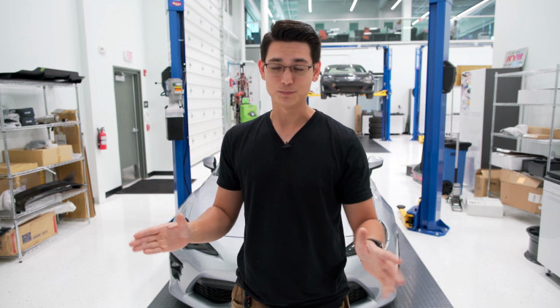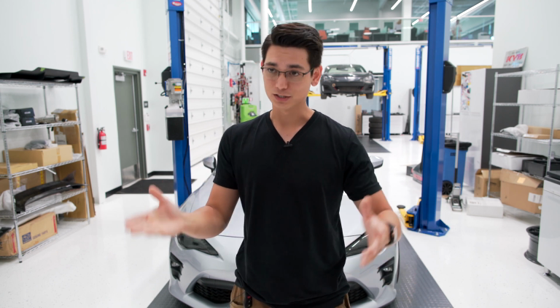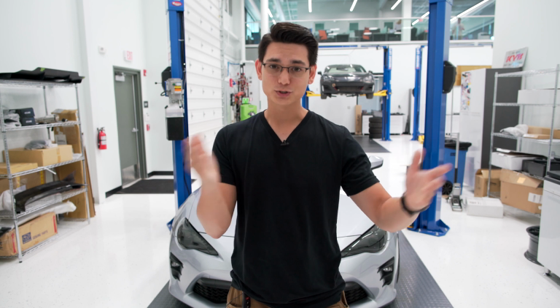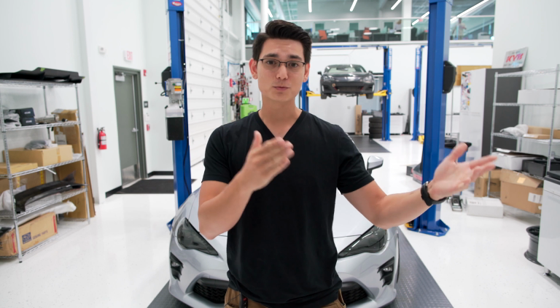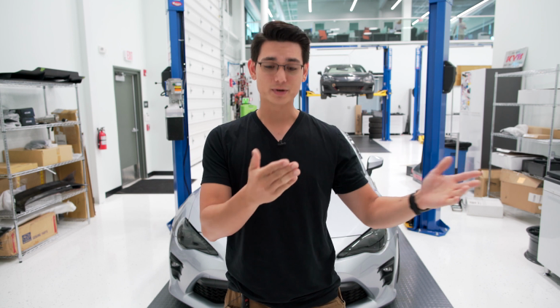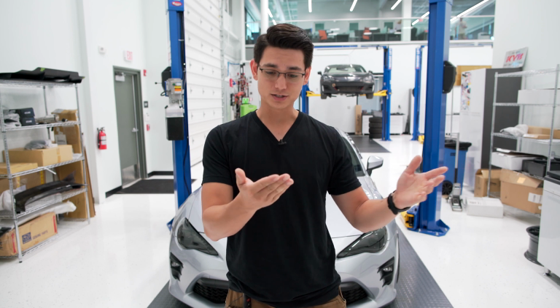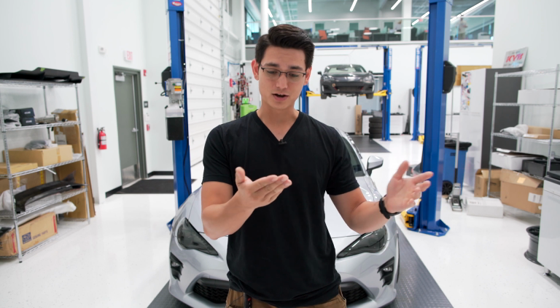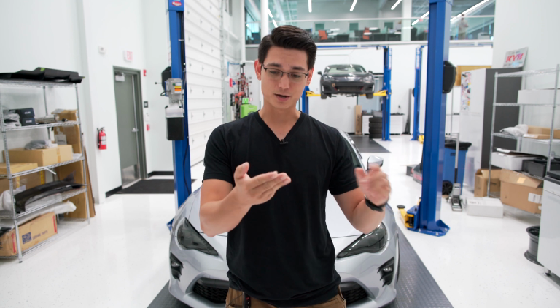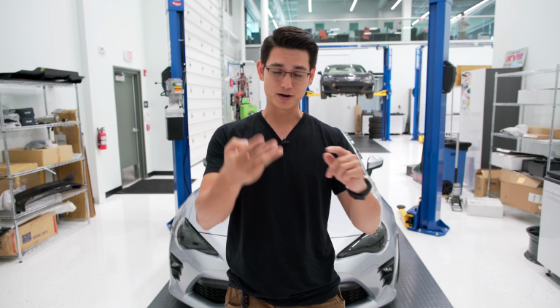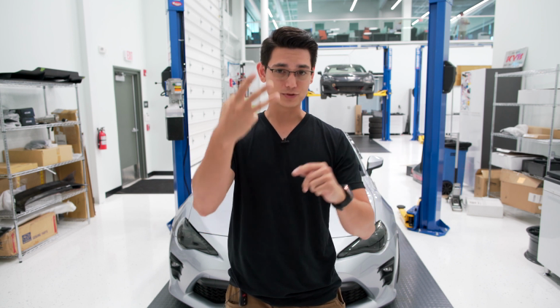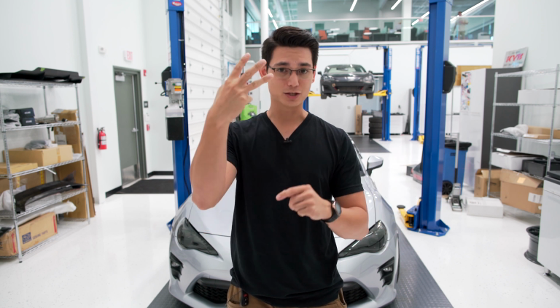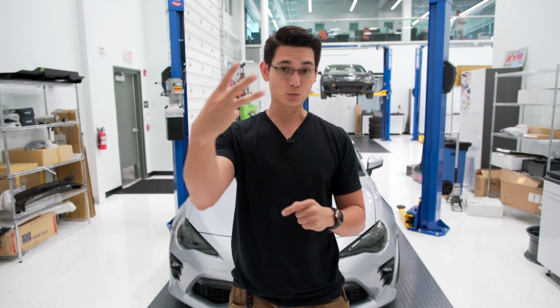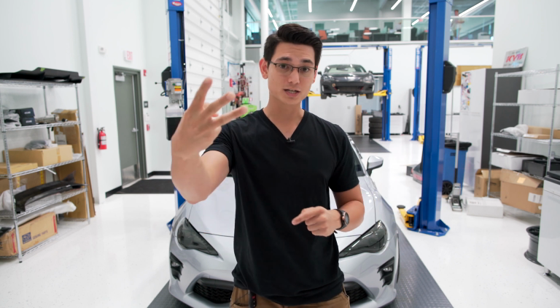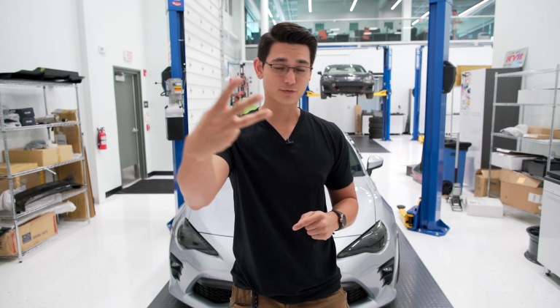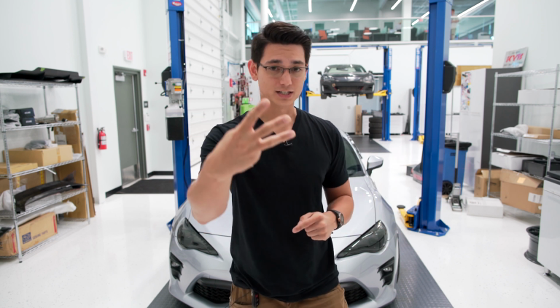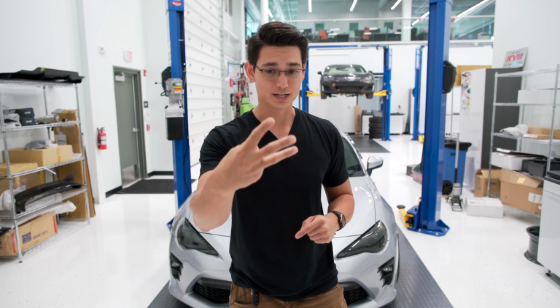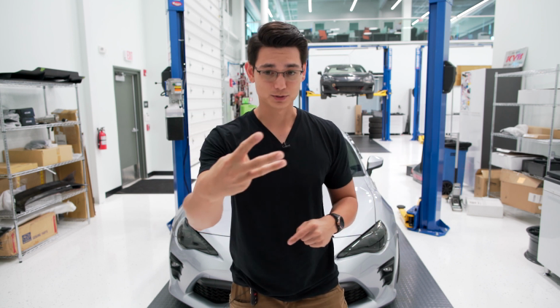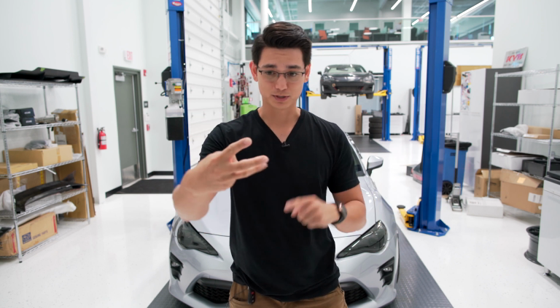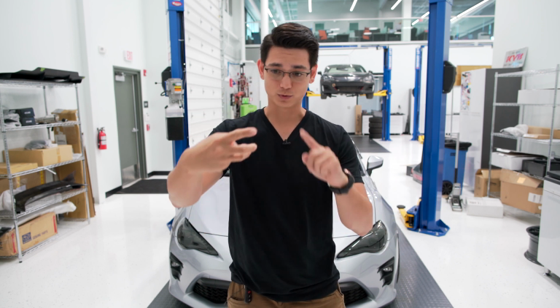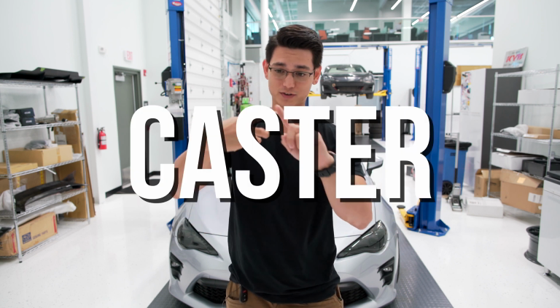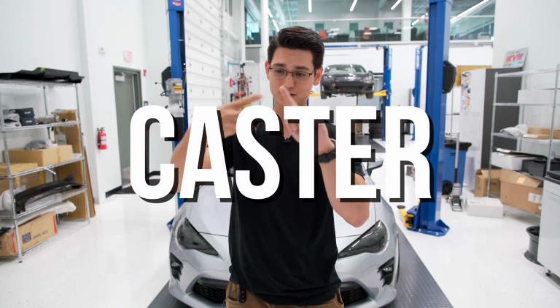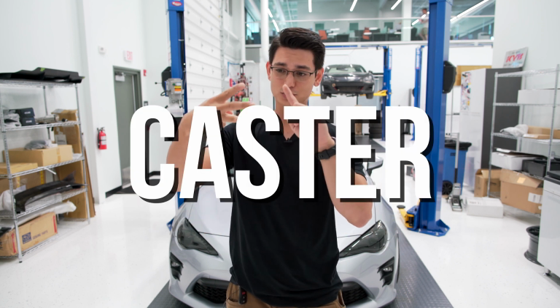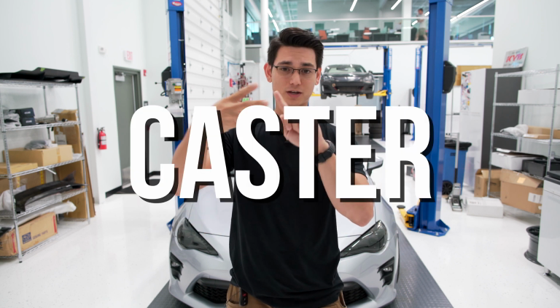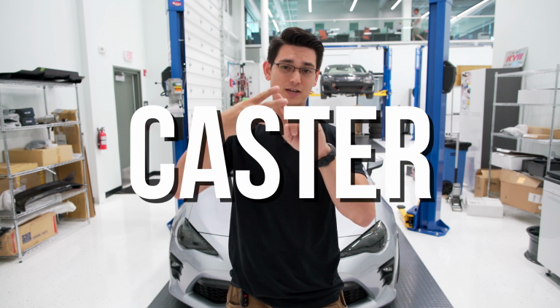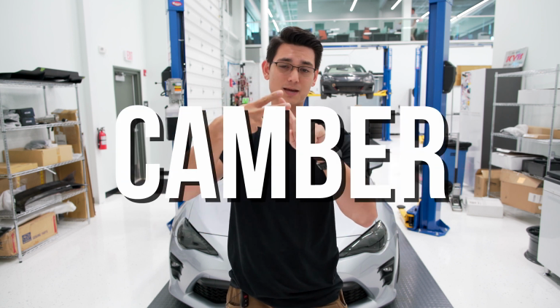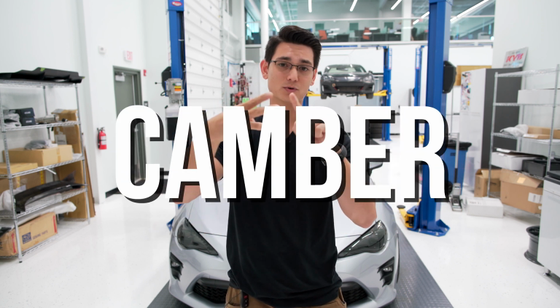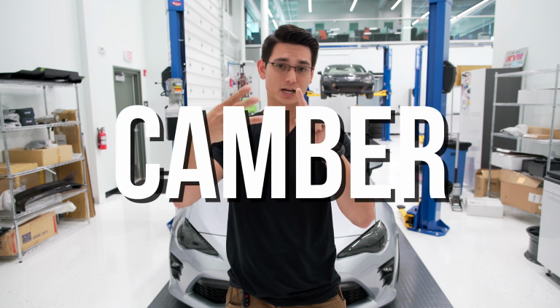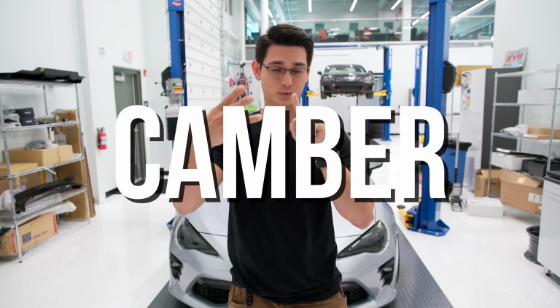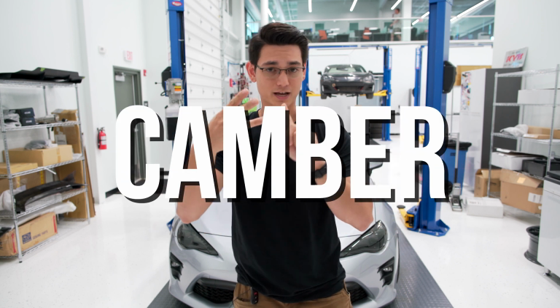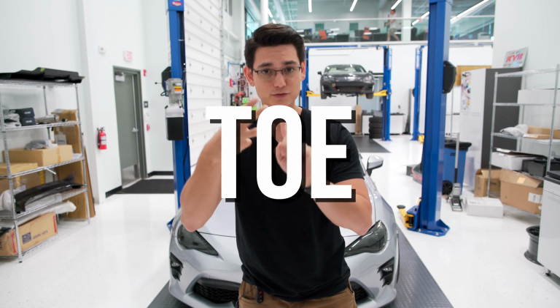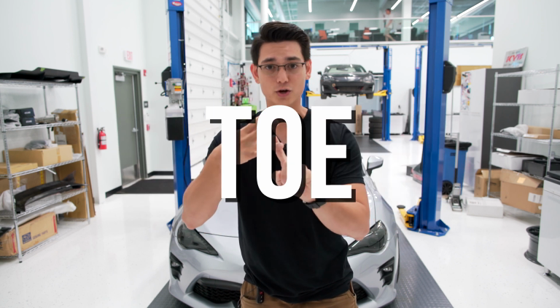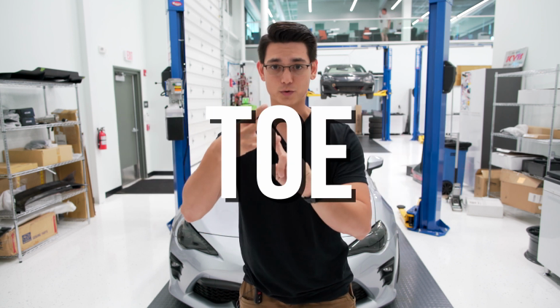Let's go and talk about the three different alignment specs: we have caster, we have camber, and we have toe.